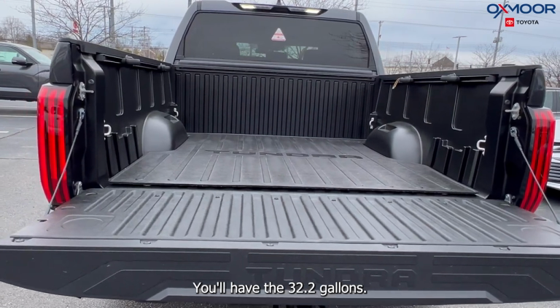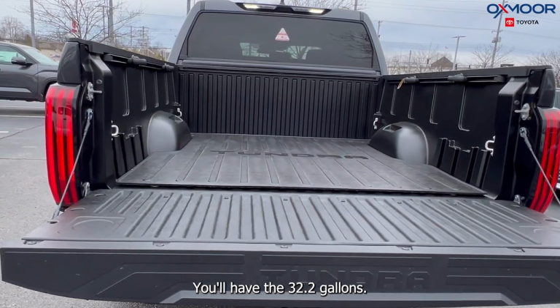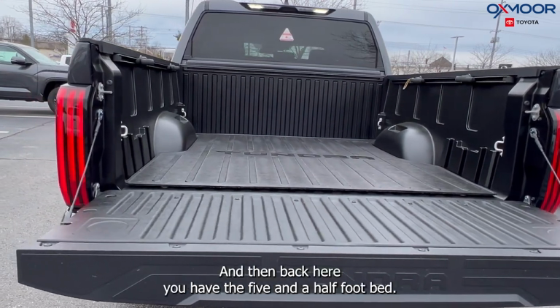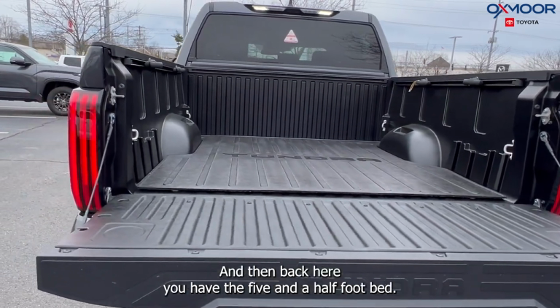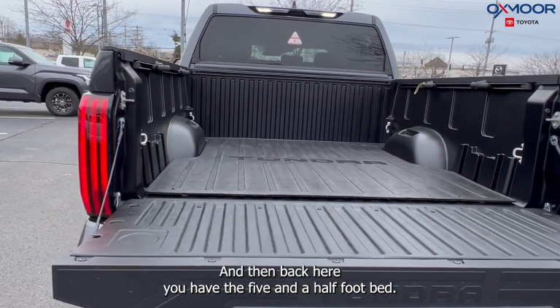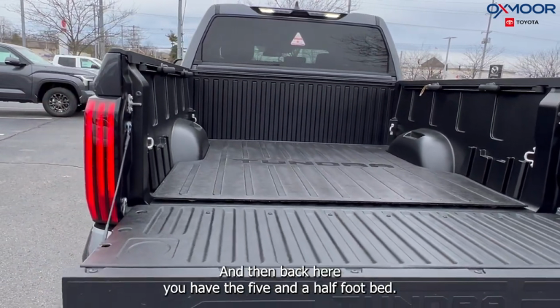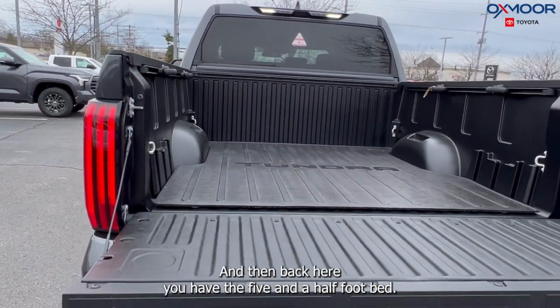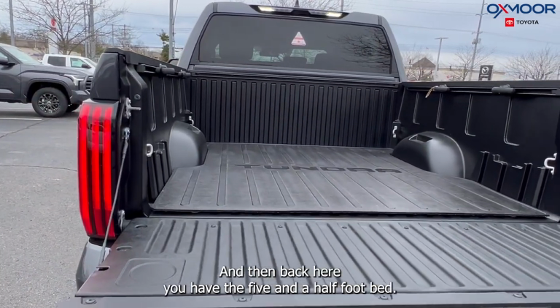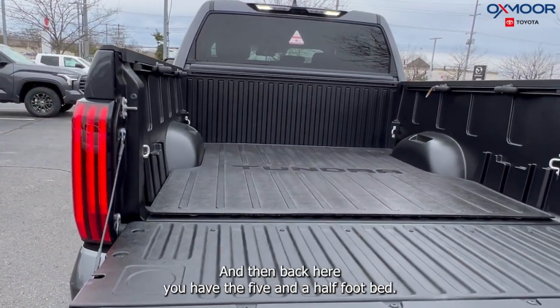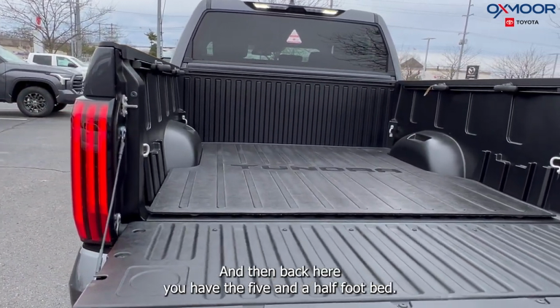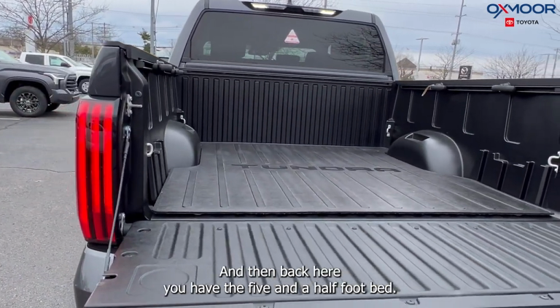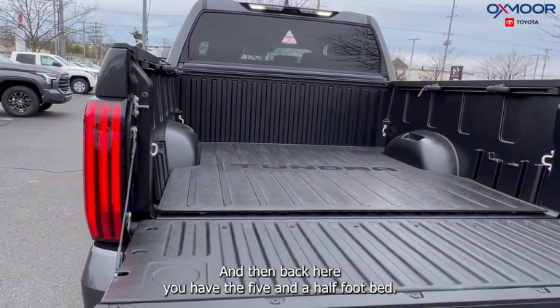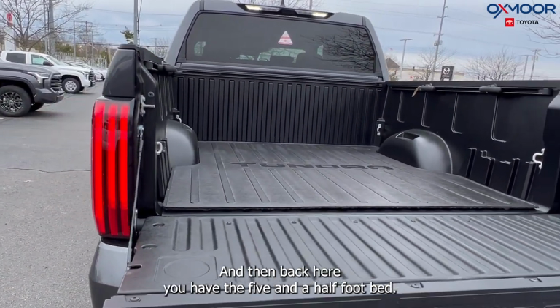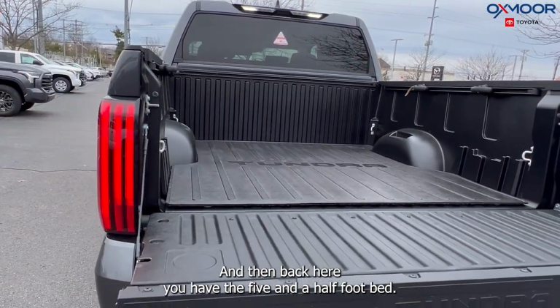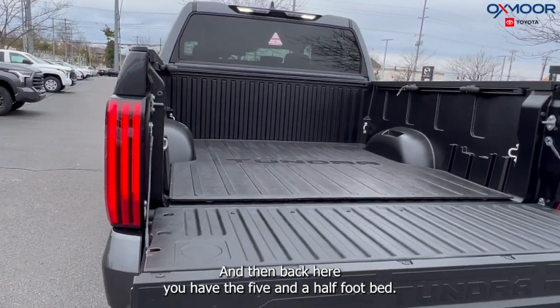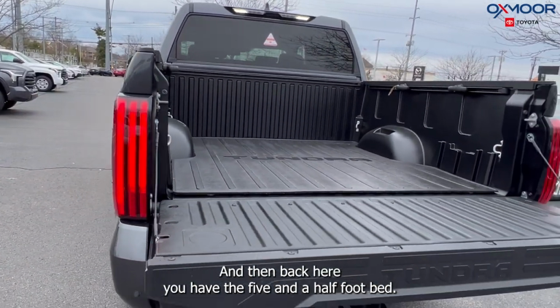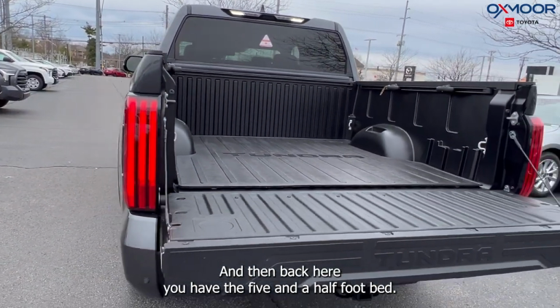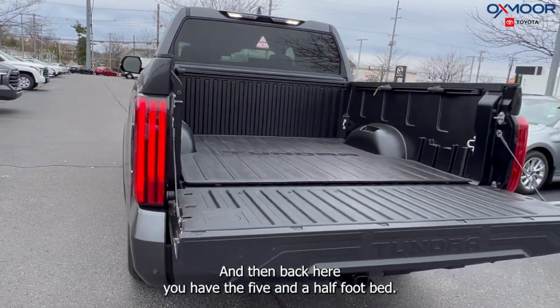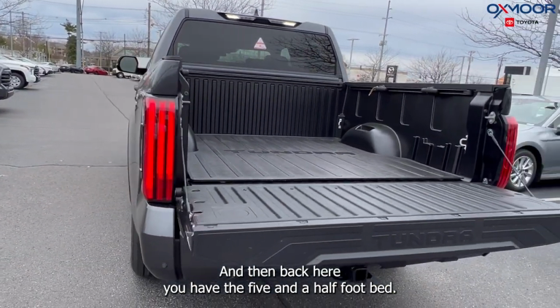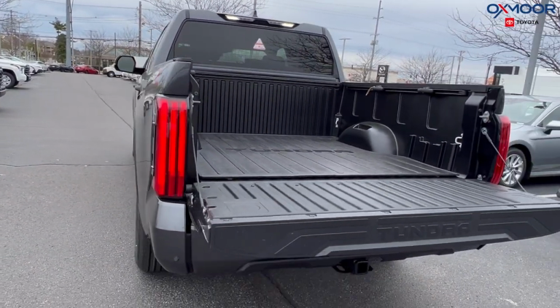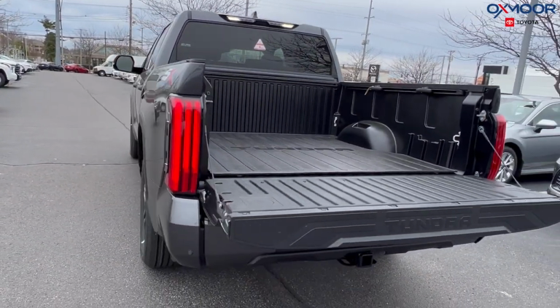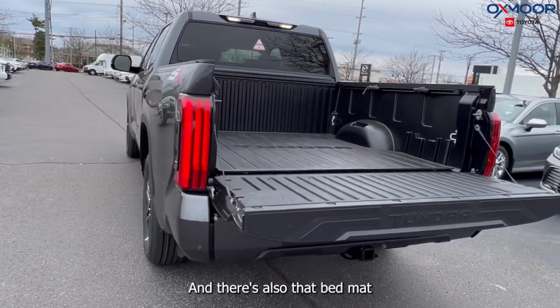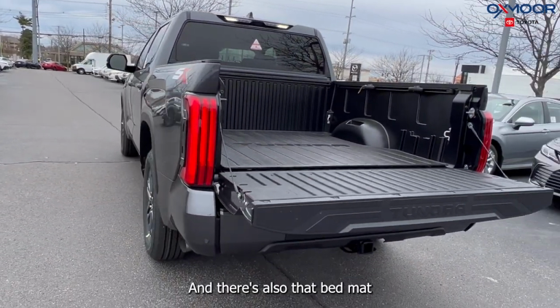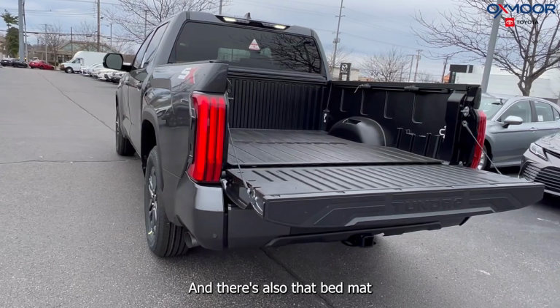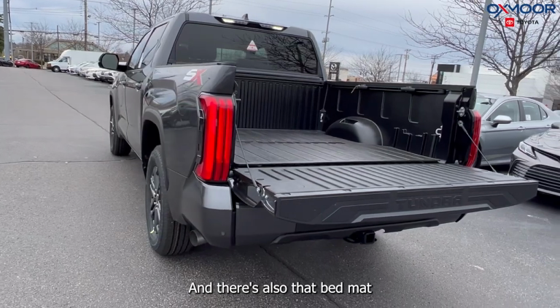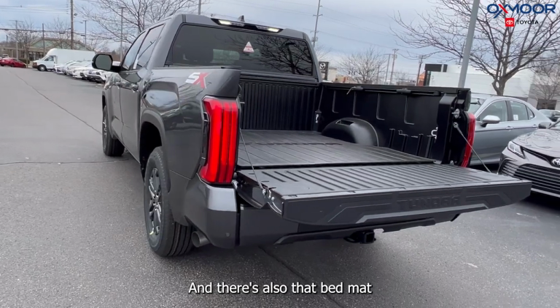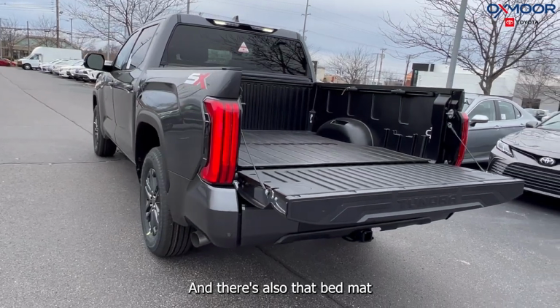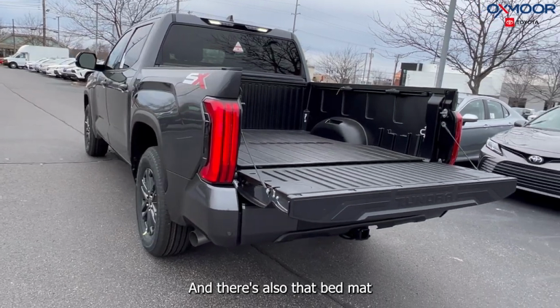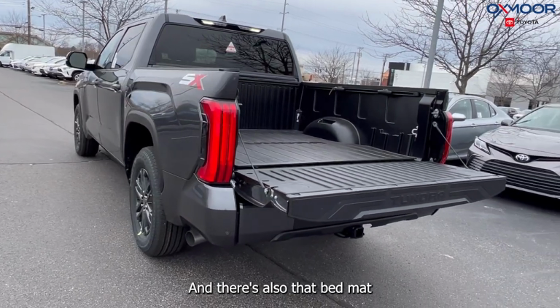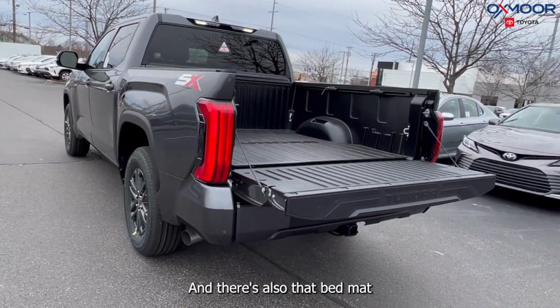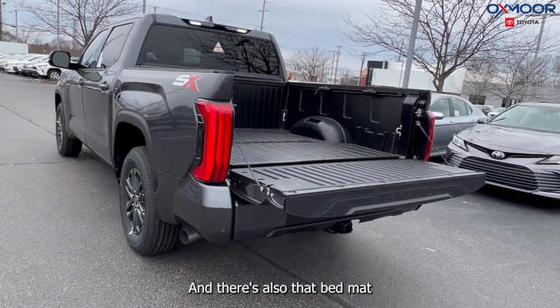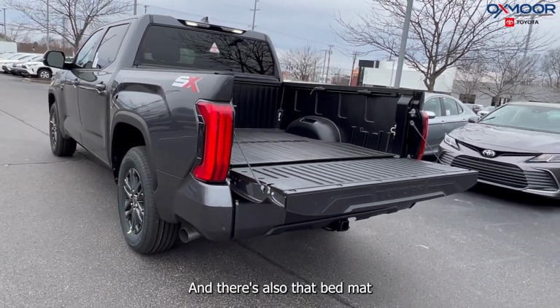Back here you have the five and a half foot bed, and there's also a bed mat.